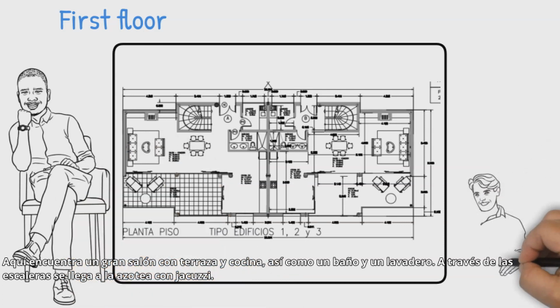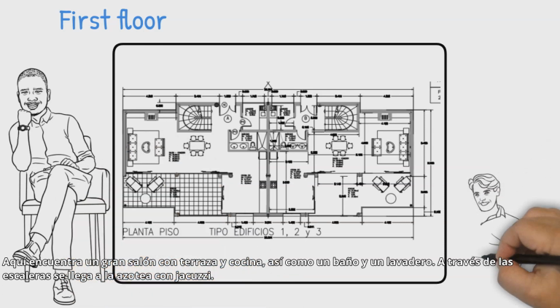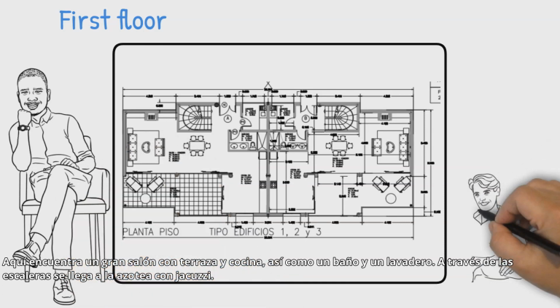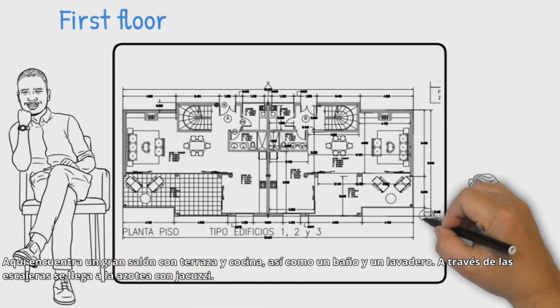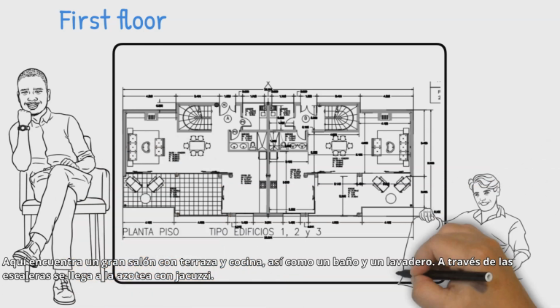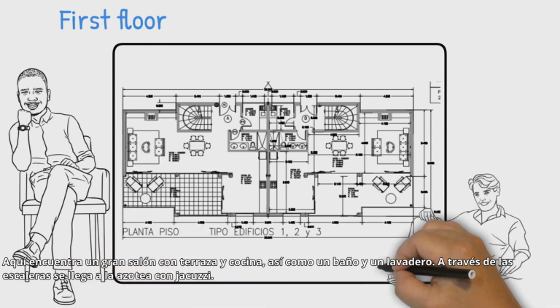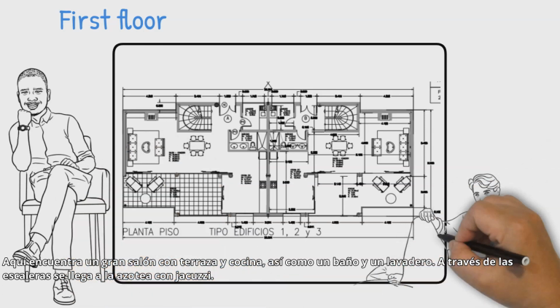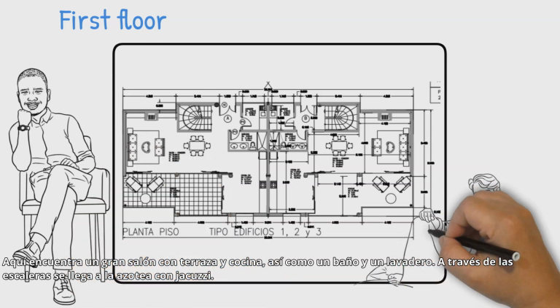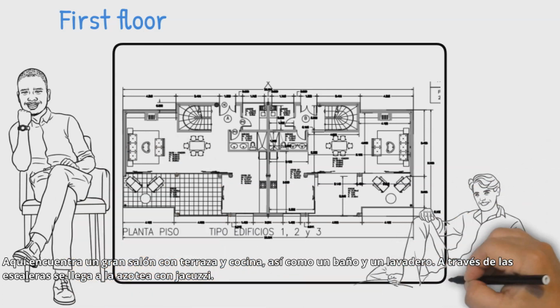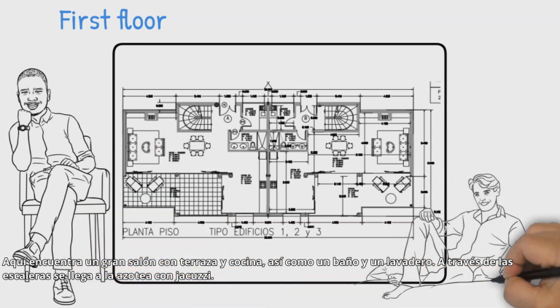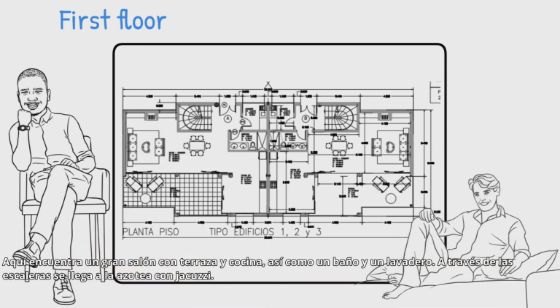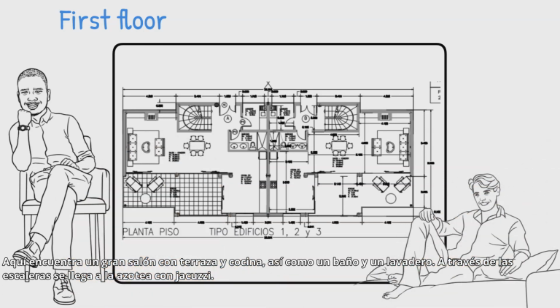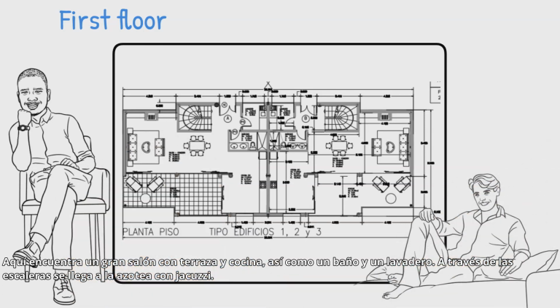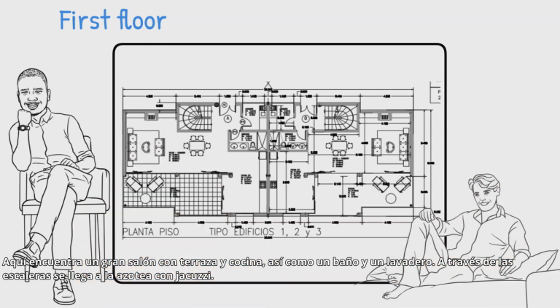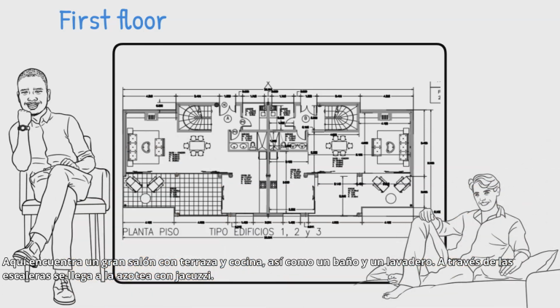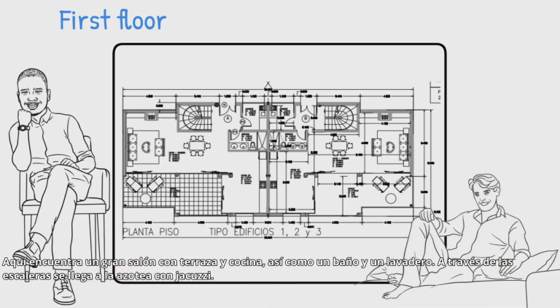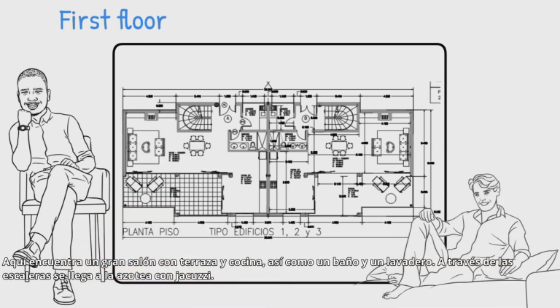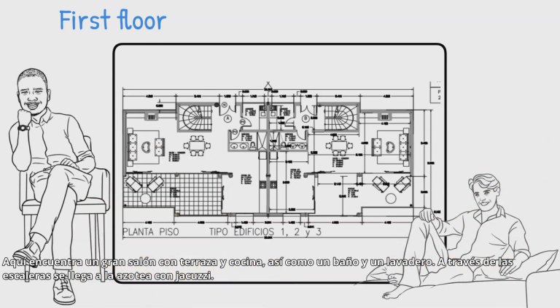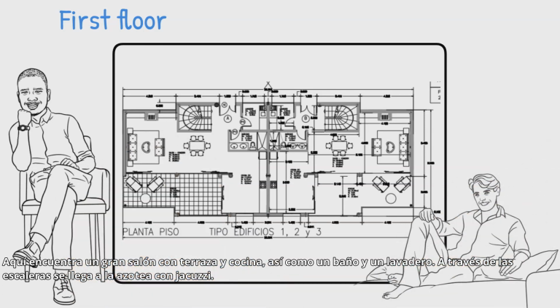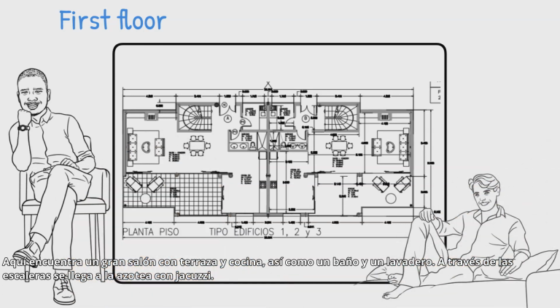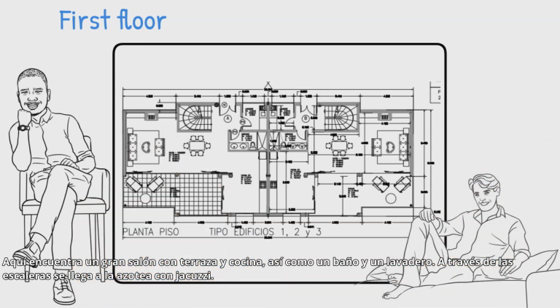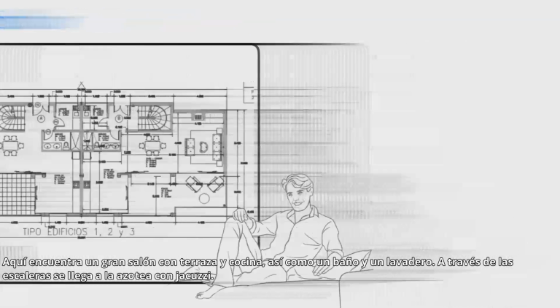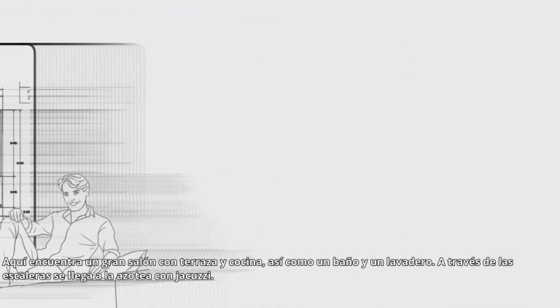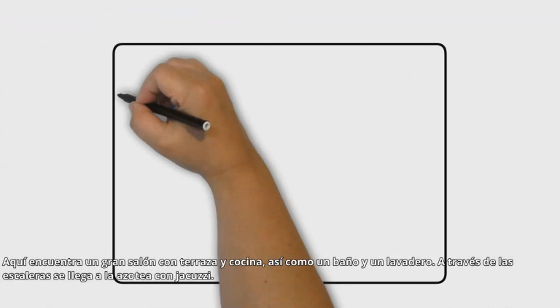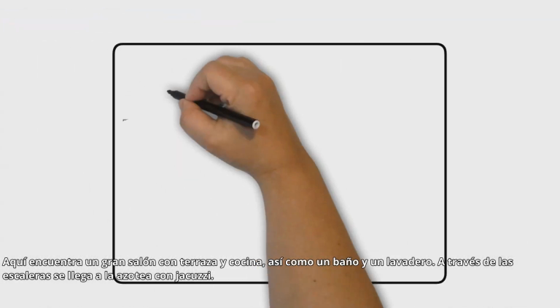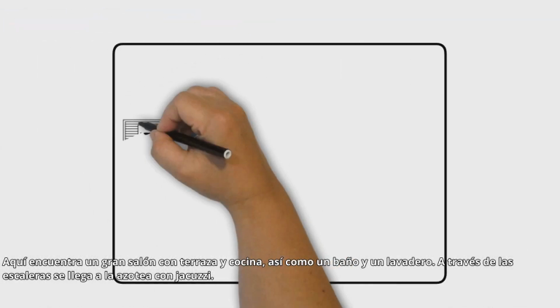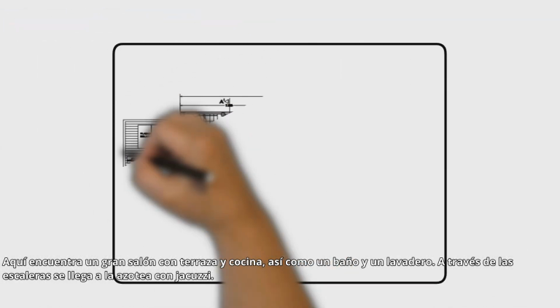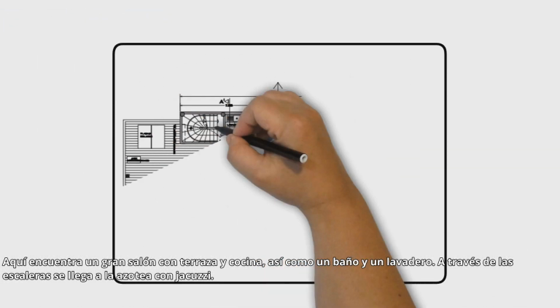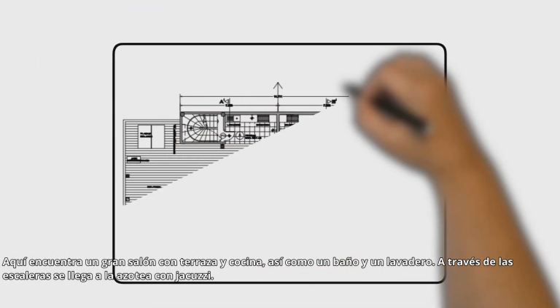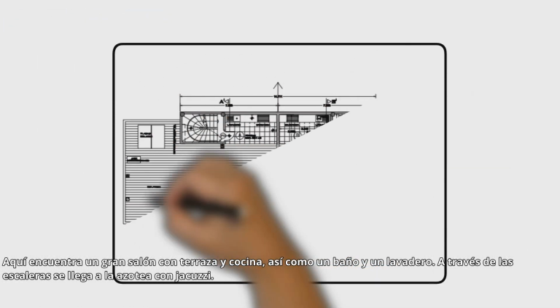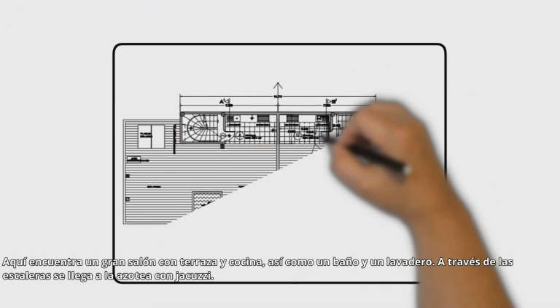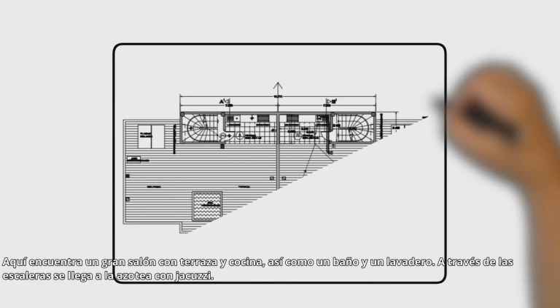On the first floor there is also a bathroom and a washing room. Through the stairs you reach the roof terrace with the jacuzzi.